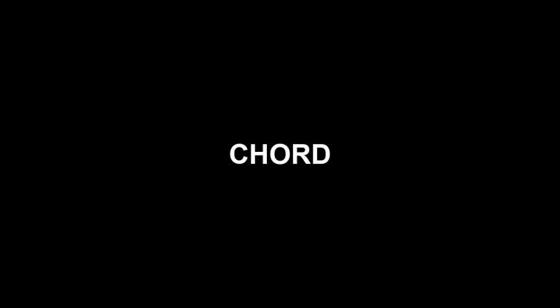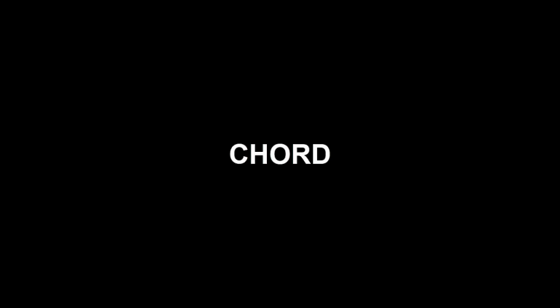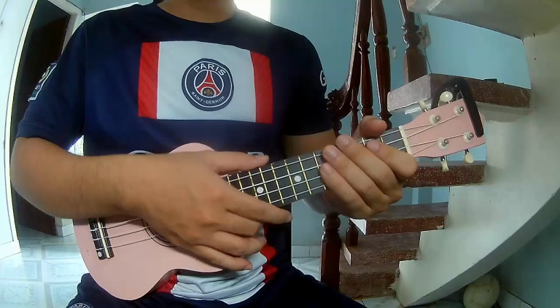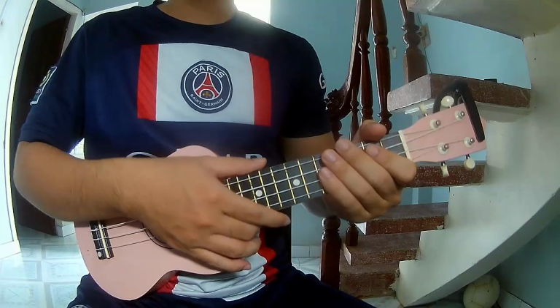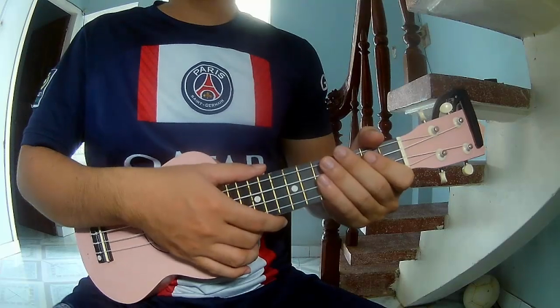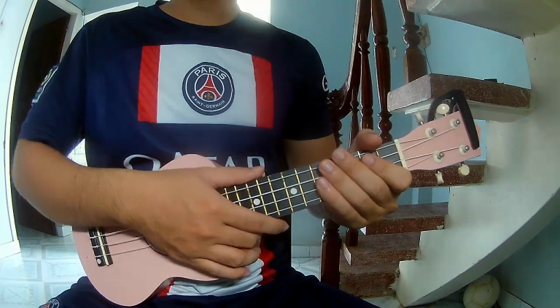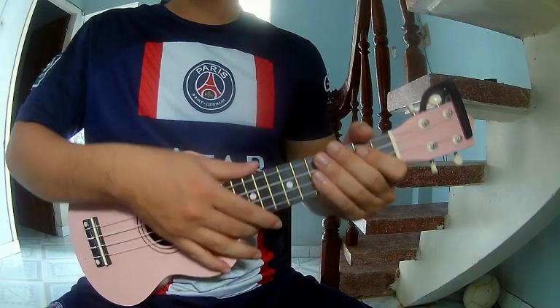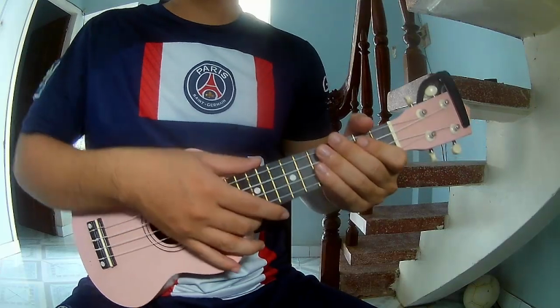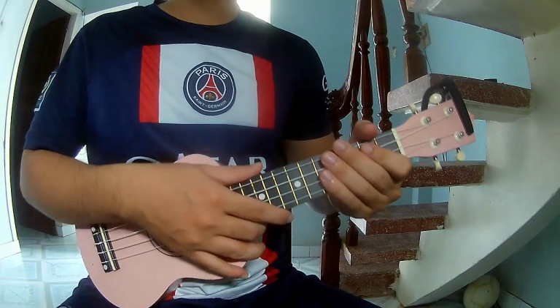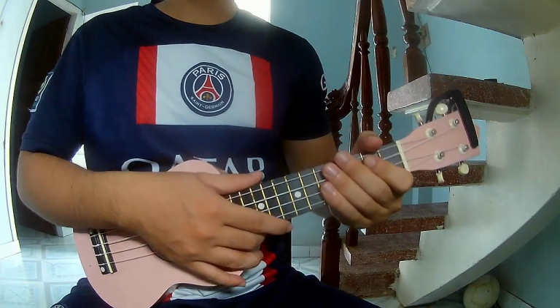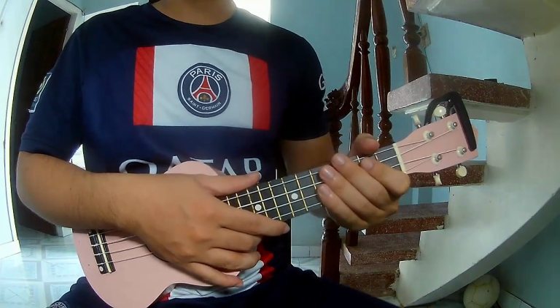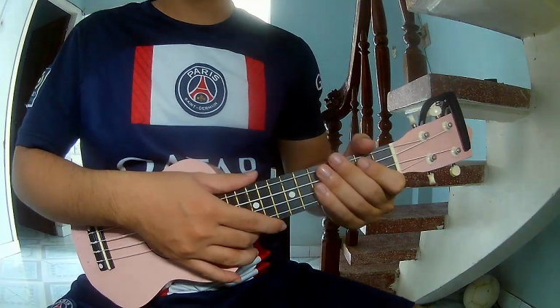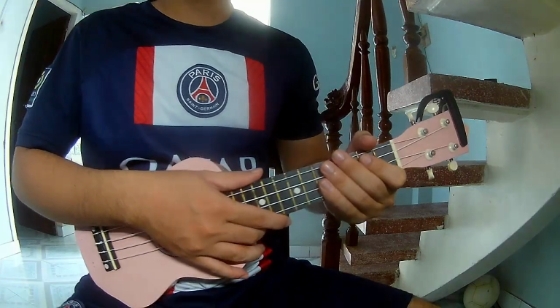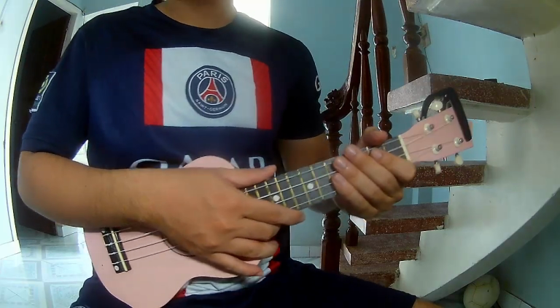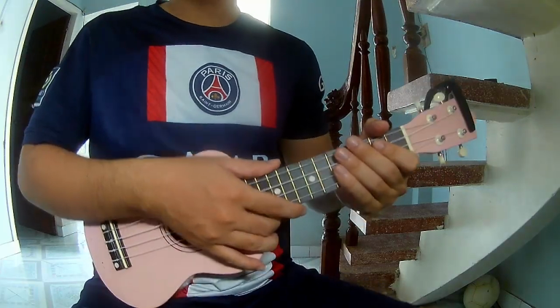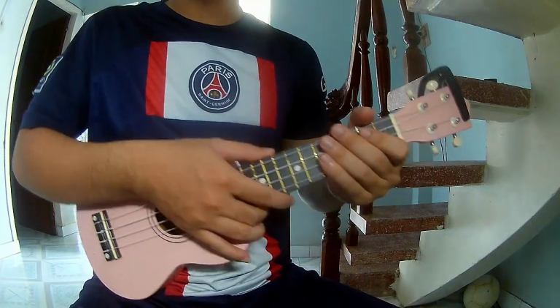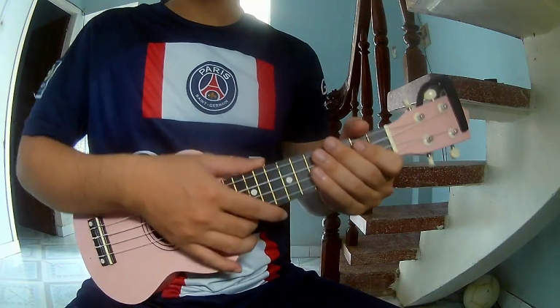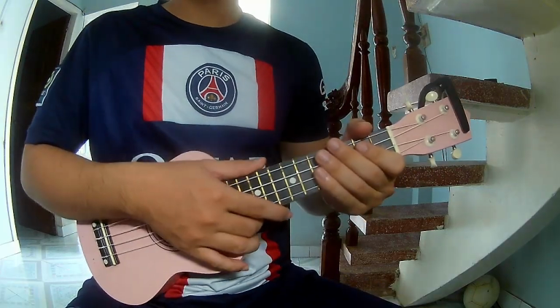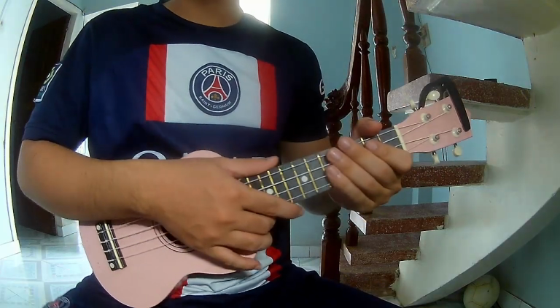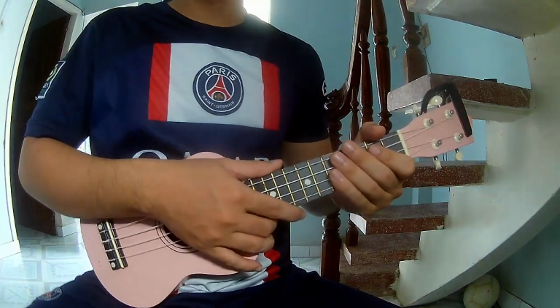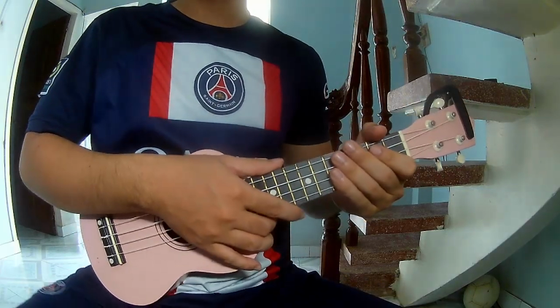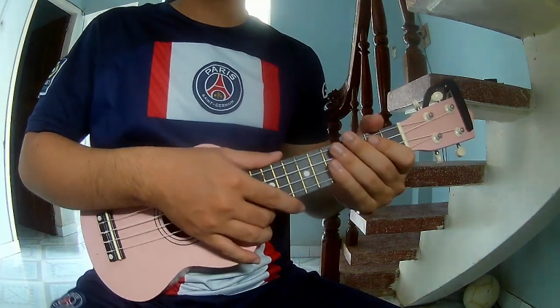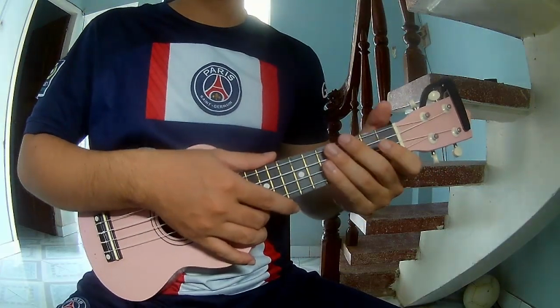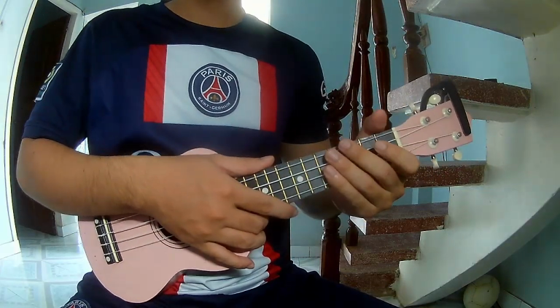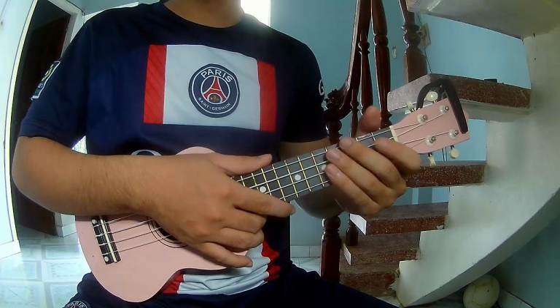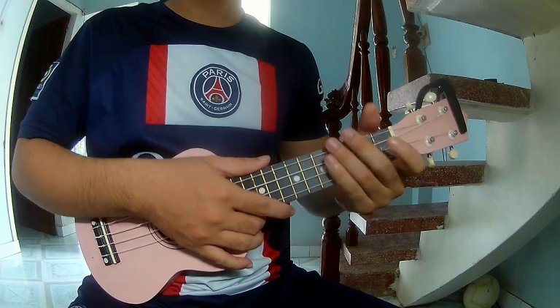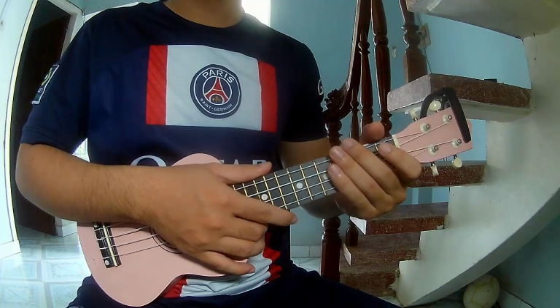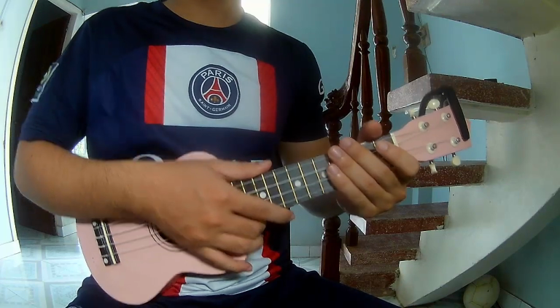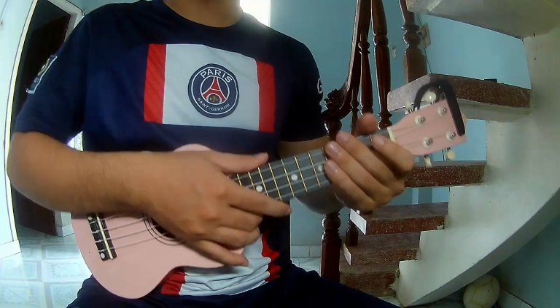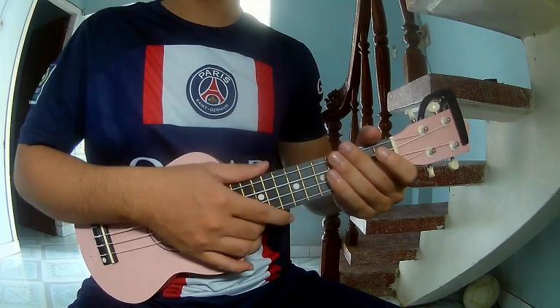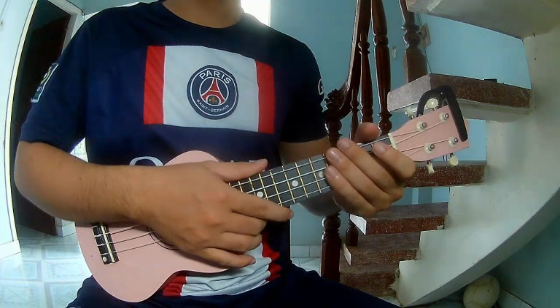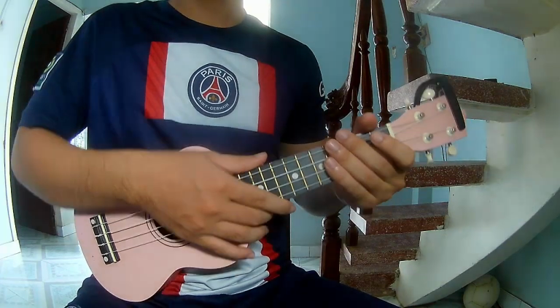Hi everyone, today we see how to play ukulele. Welcome to New York by Chalo Sui.